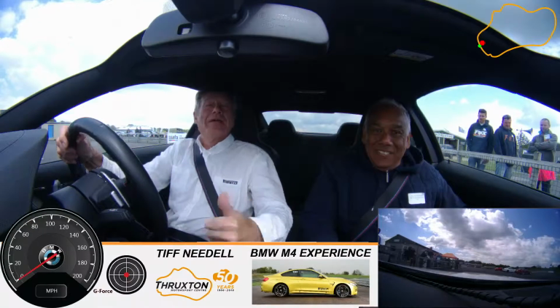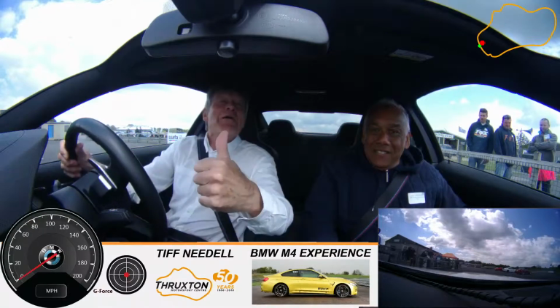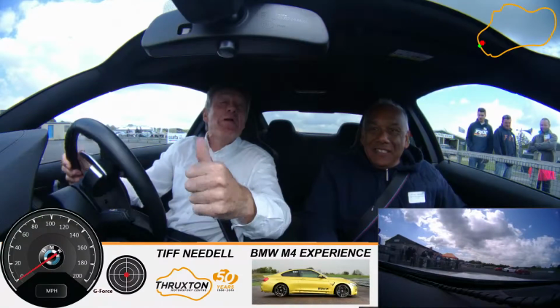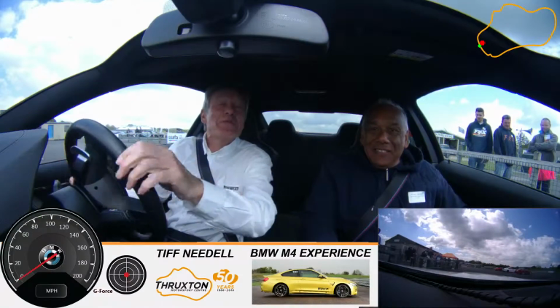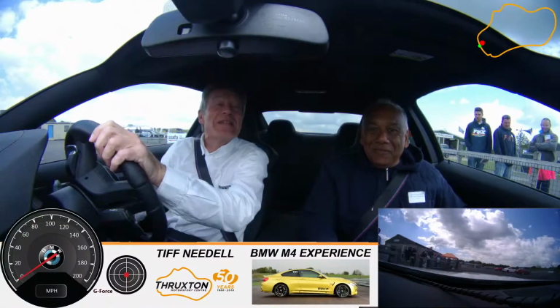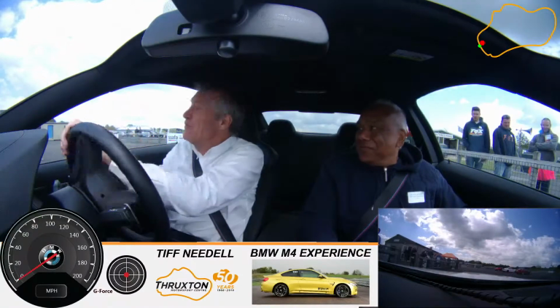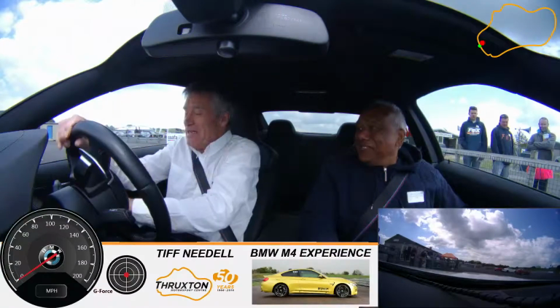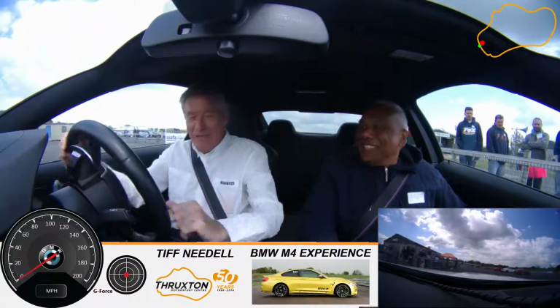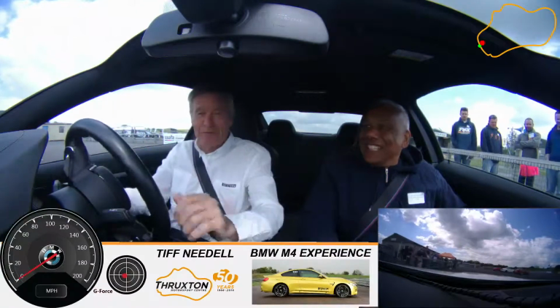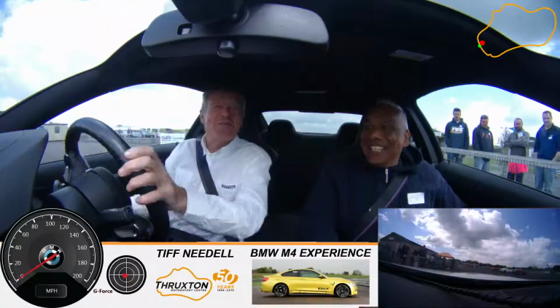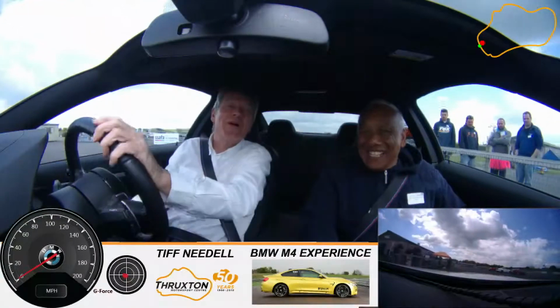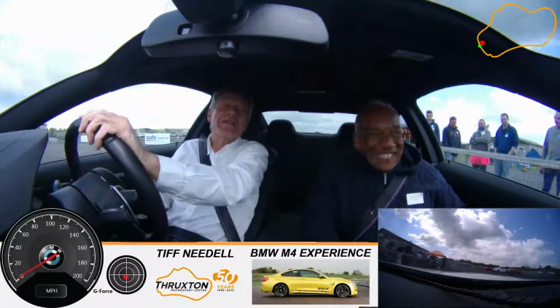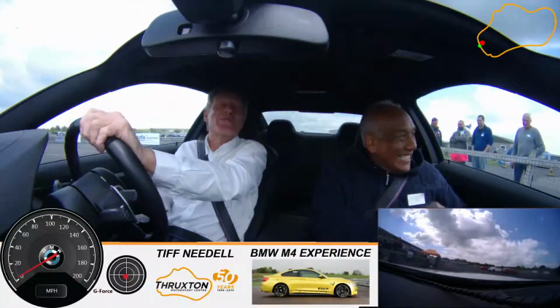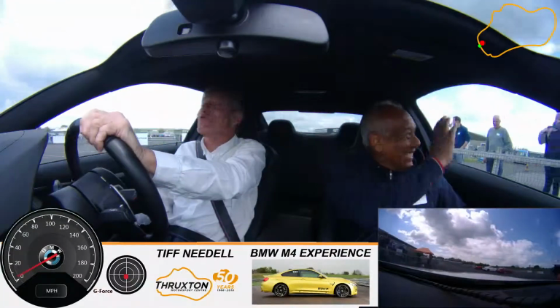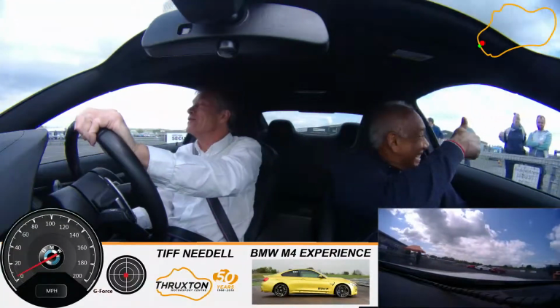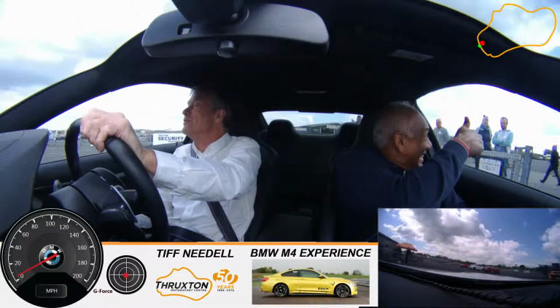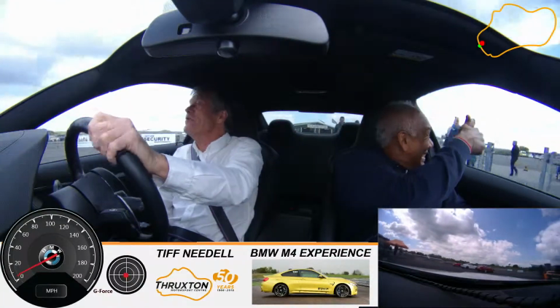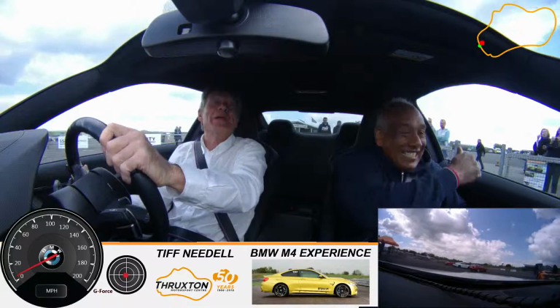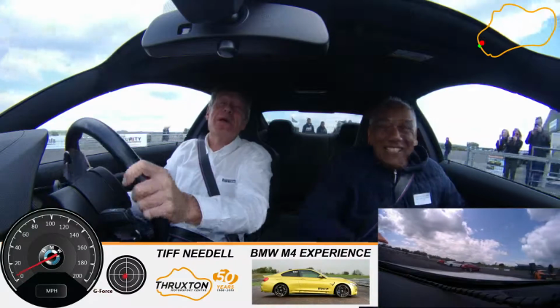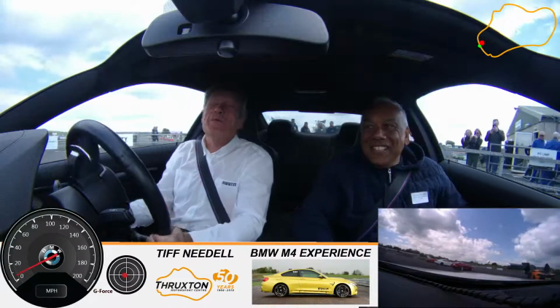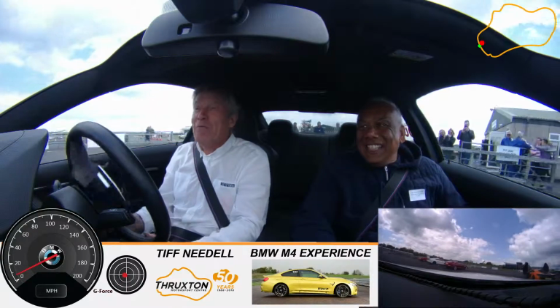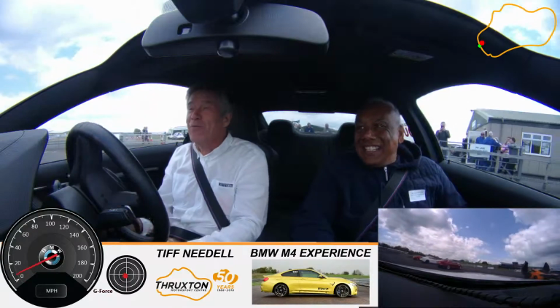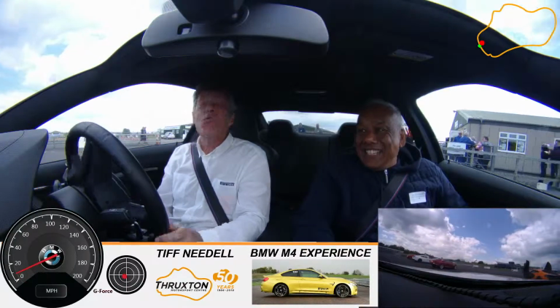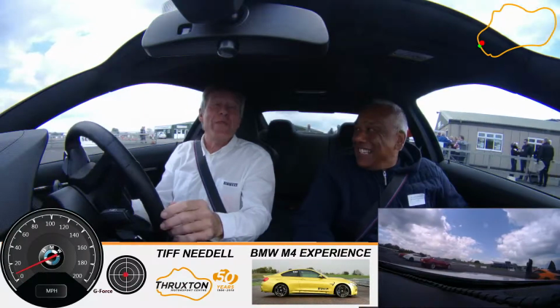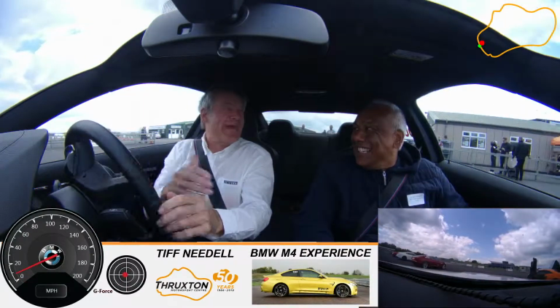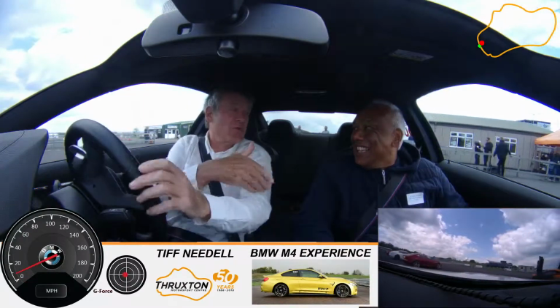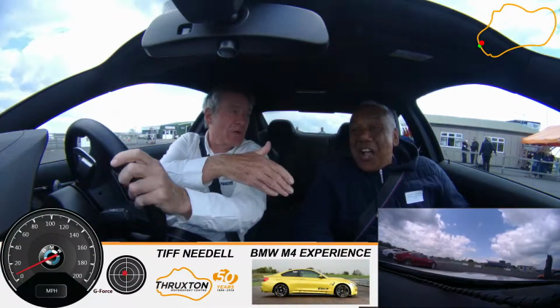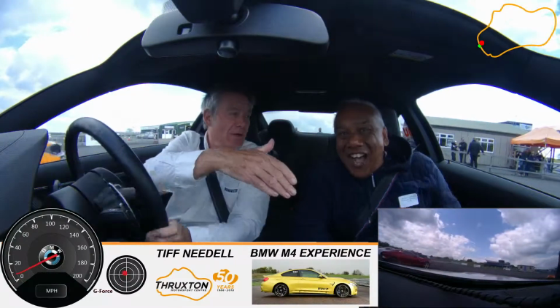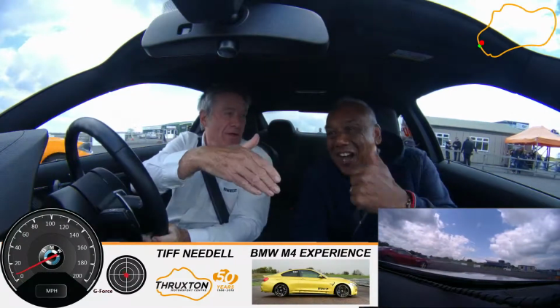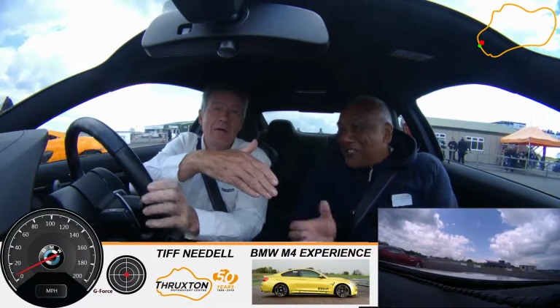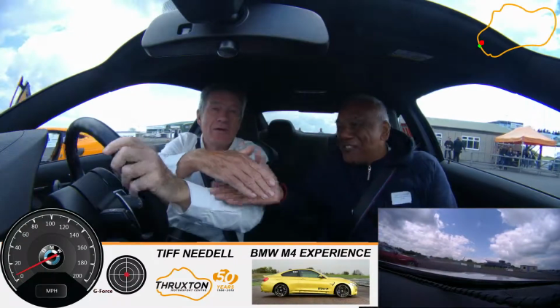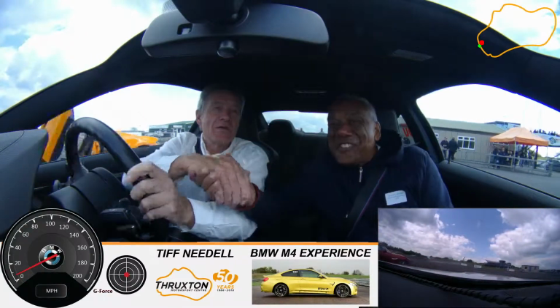Hello and welcome to TIFF TV for some fast lapping with a BMW M4. I'm Russell Rogers.